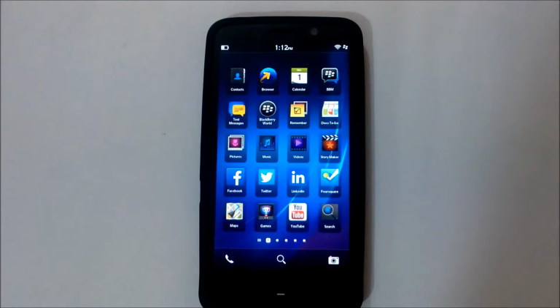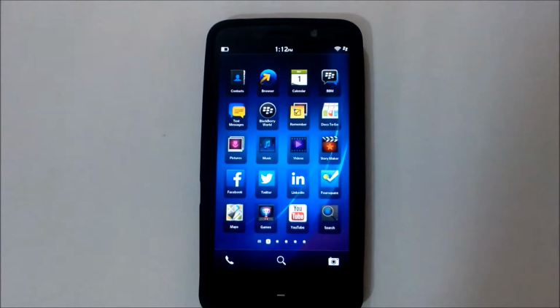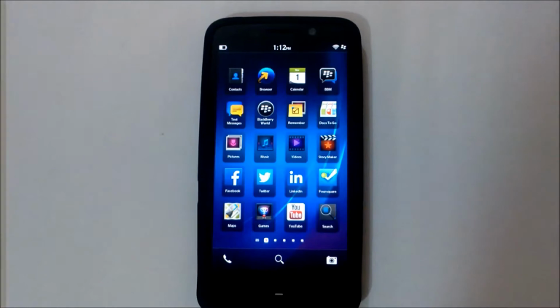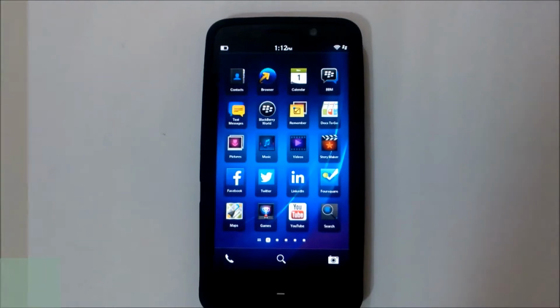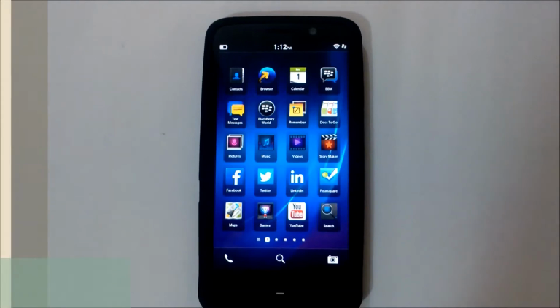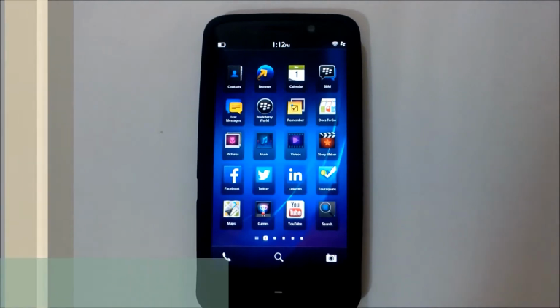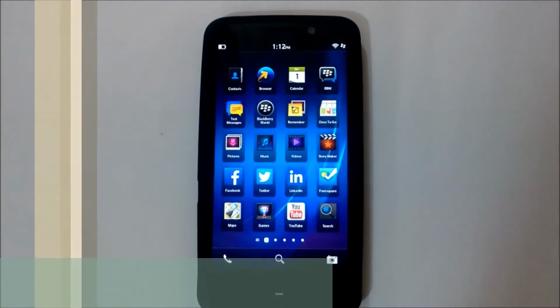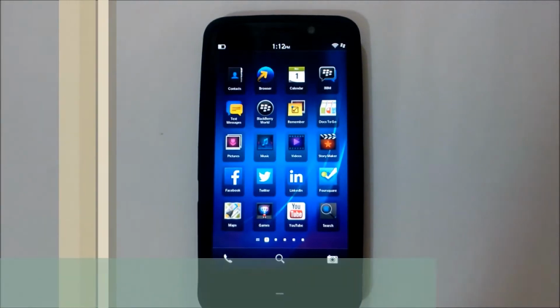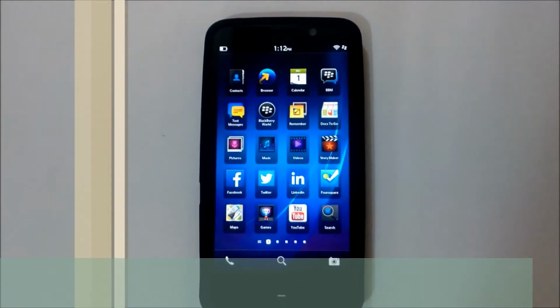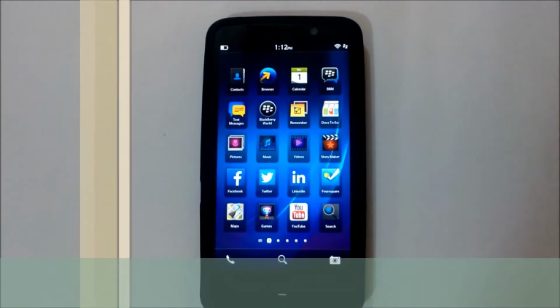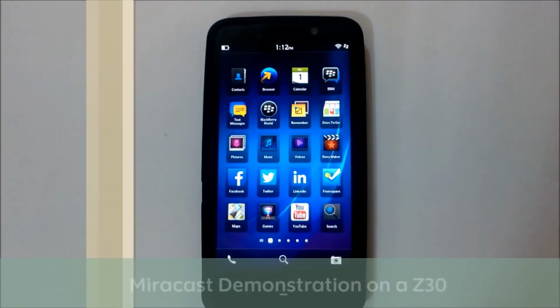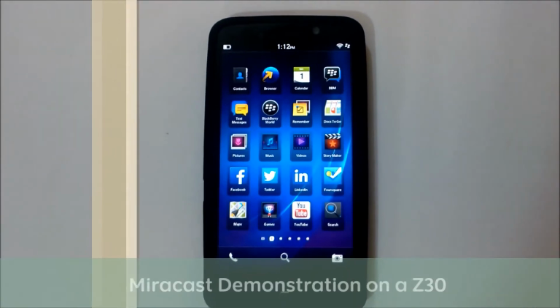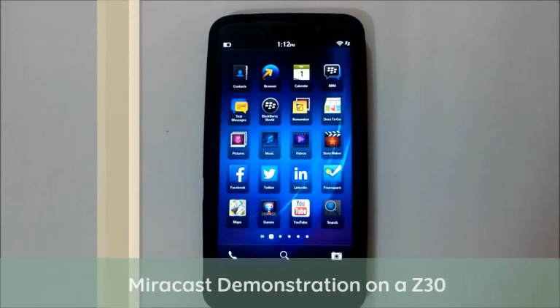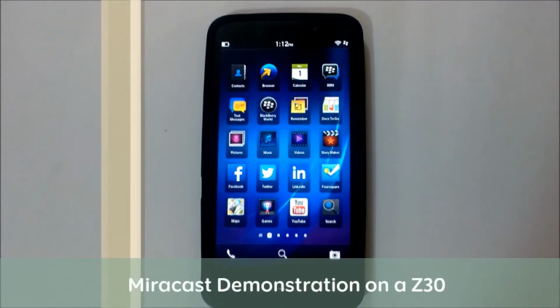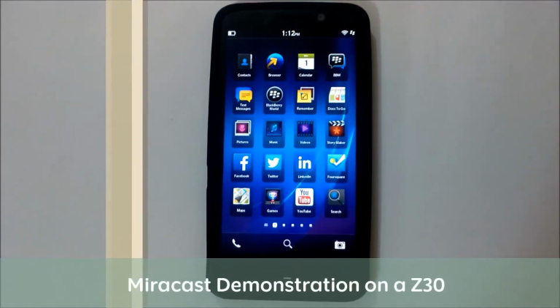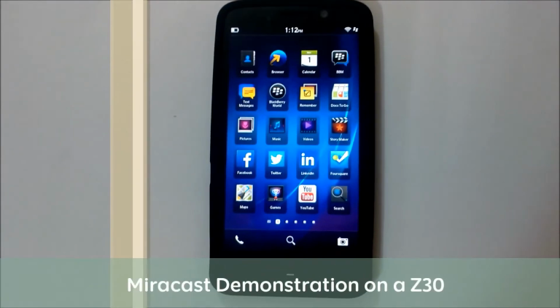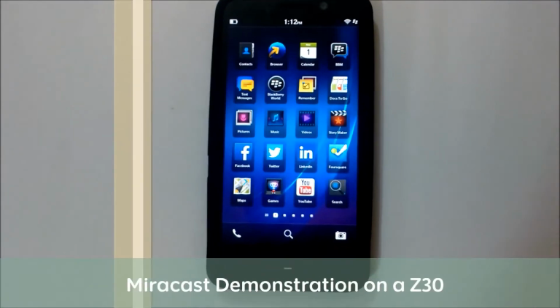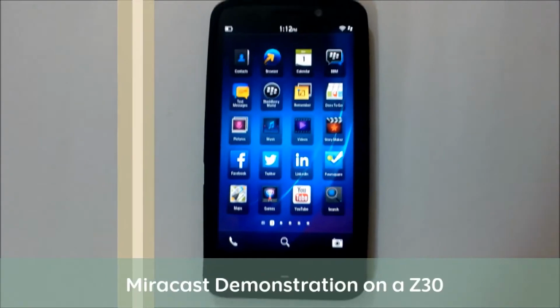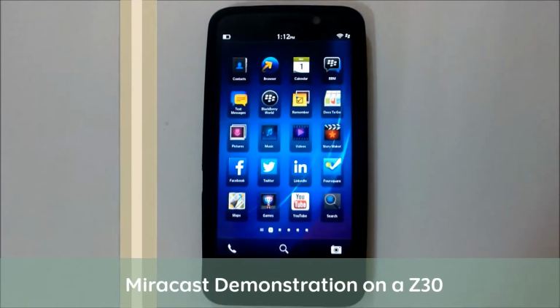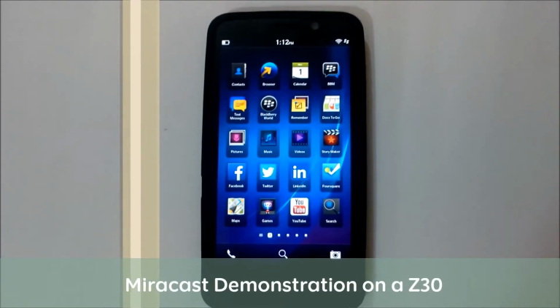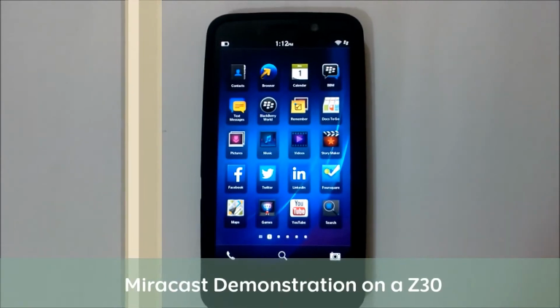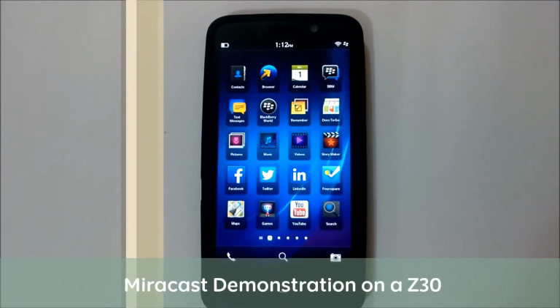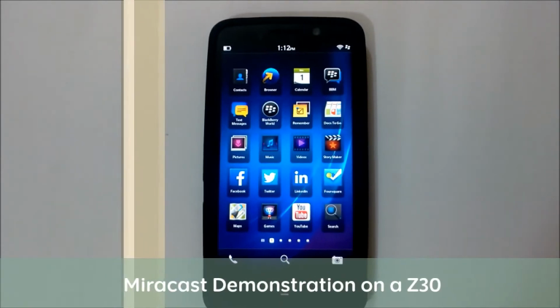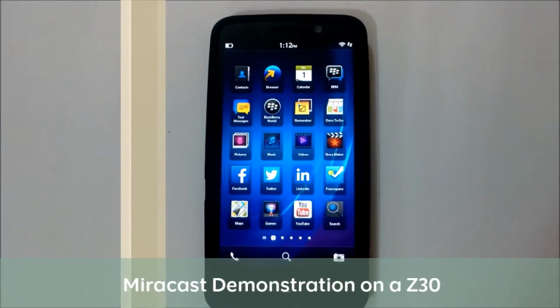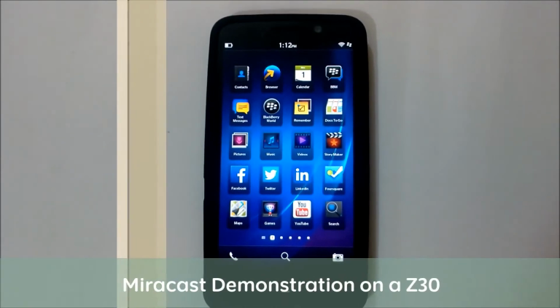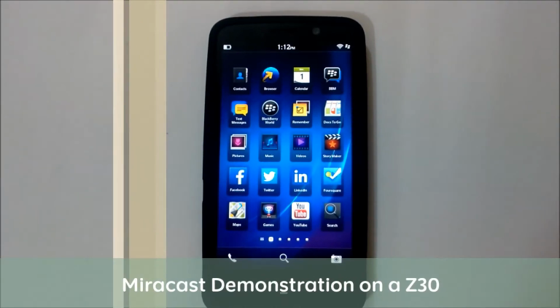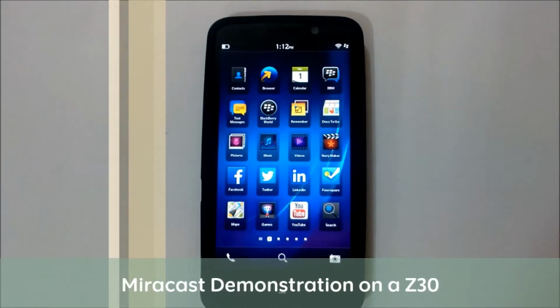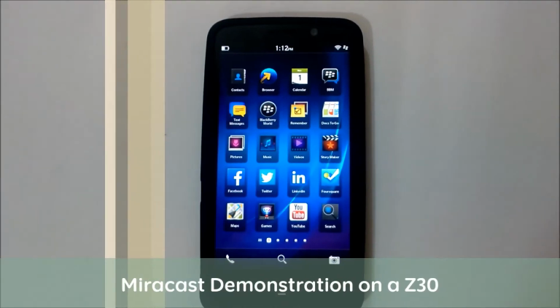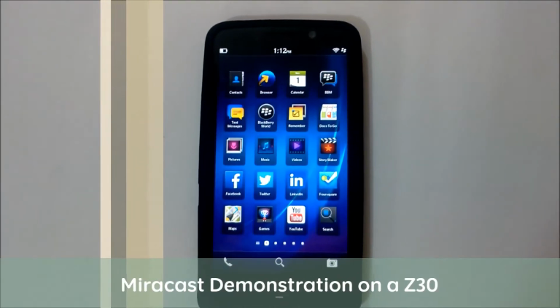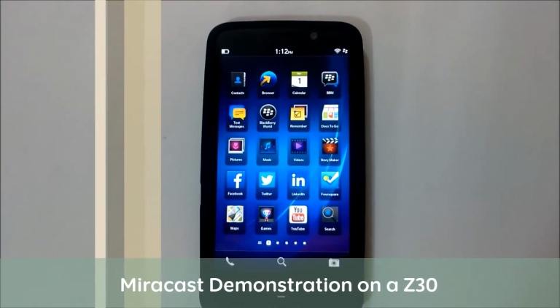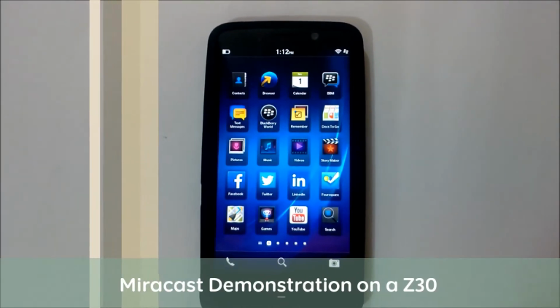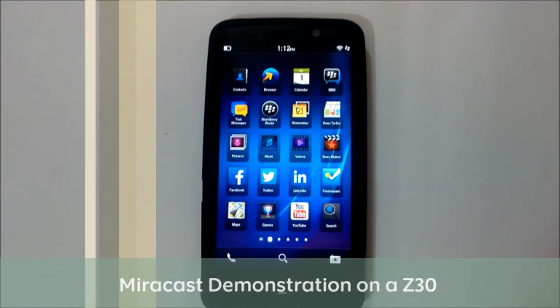Hi, welcome to Cellvault. In this episode I'll walk you through a quick demonstration on Miracast.